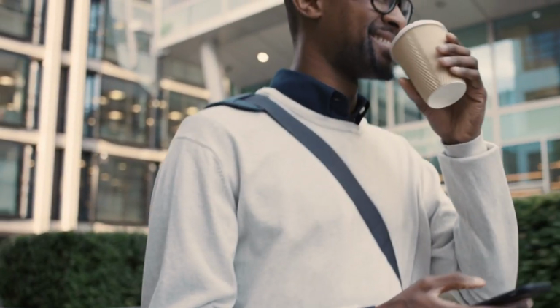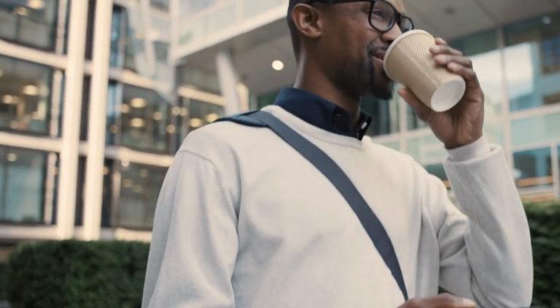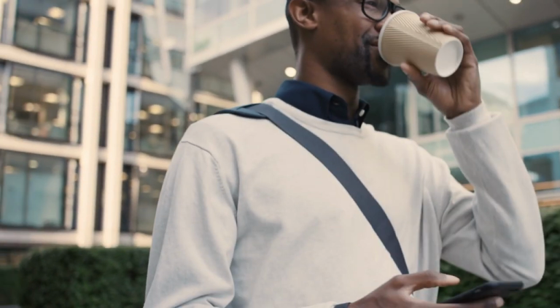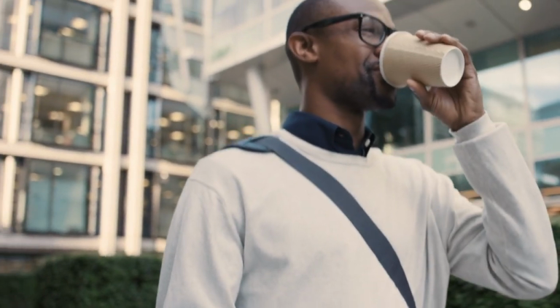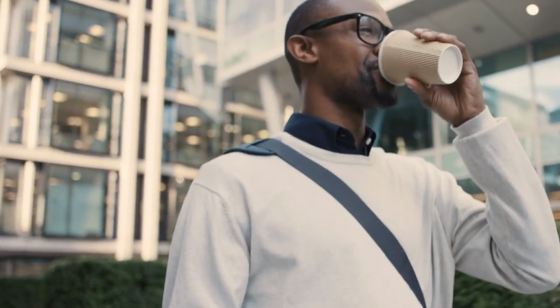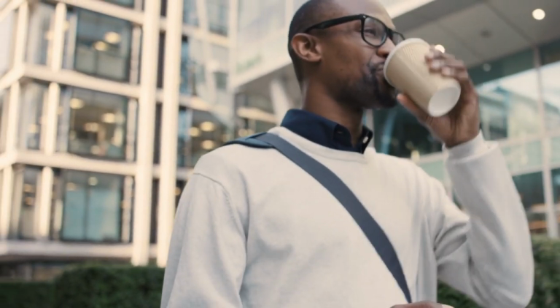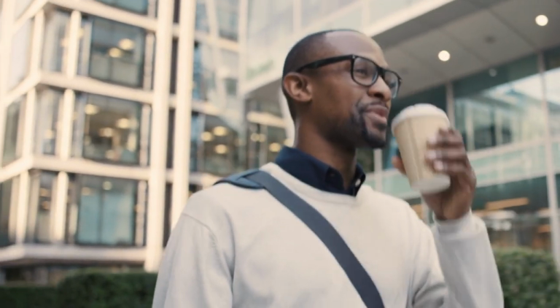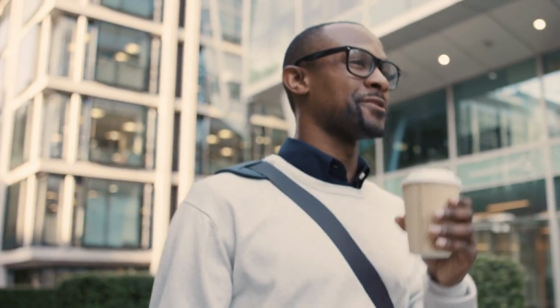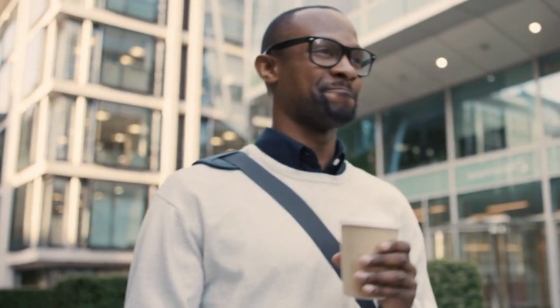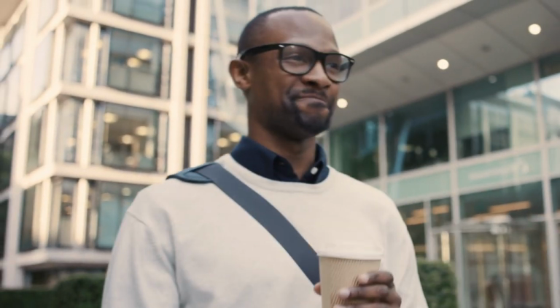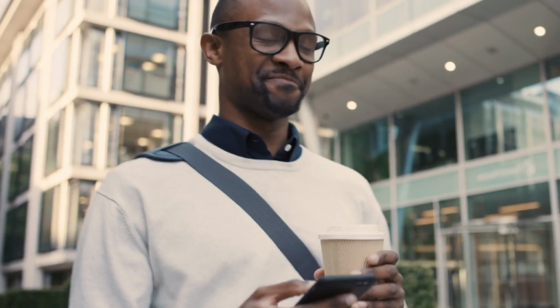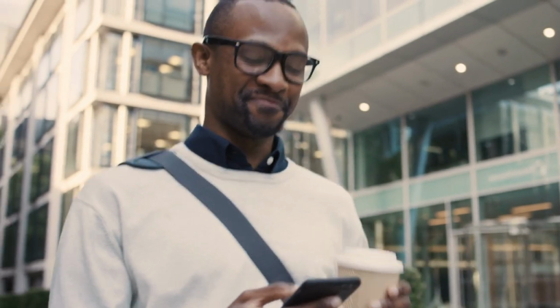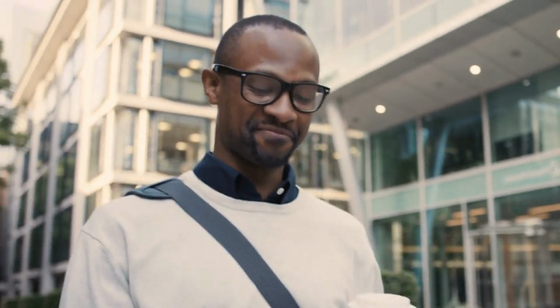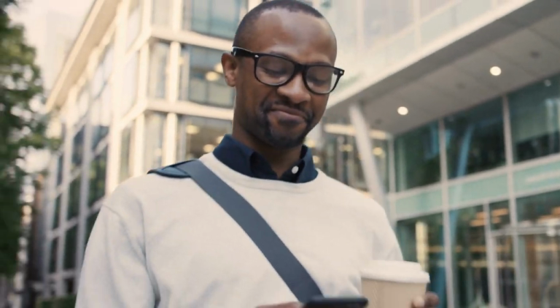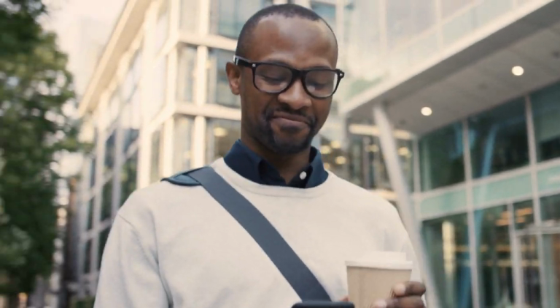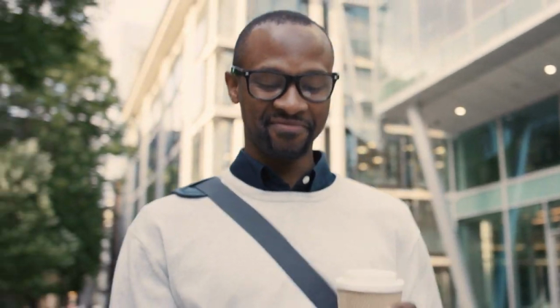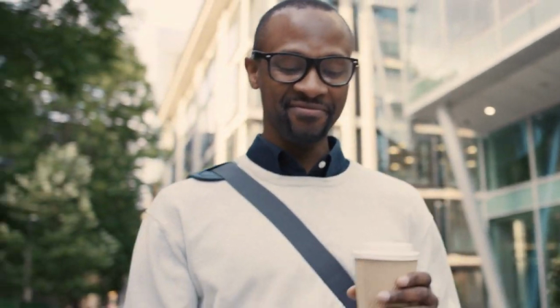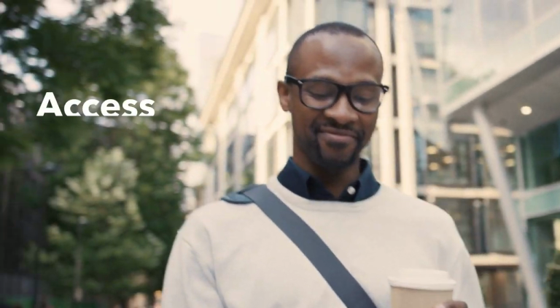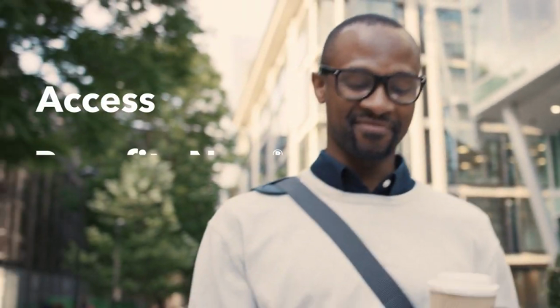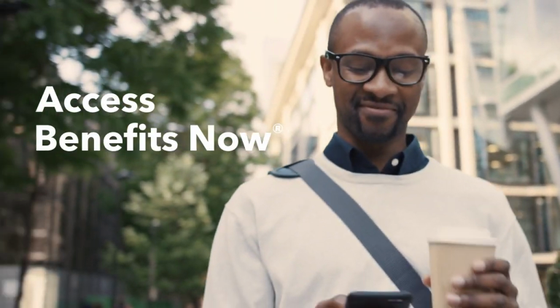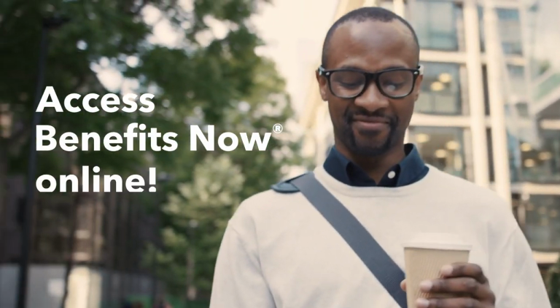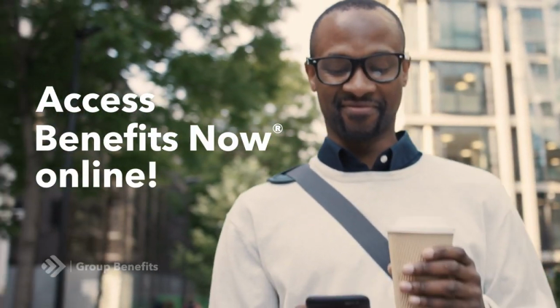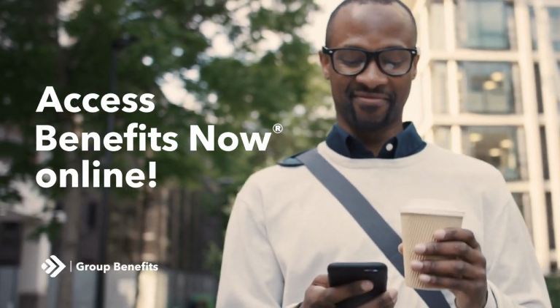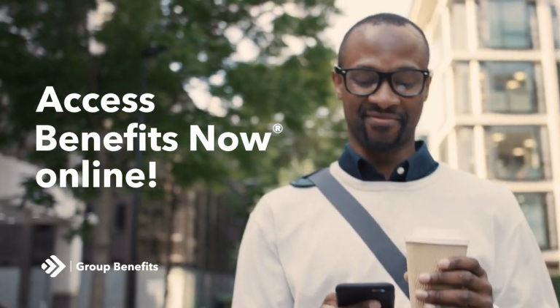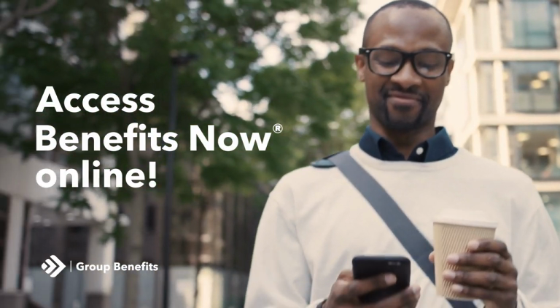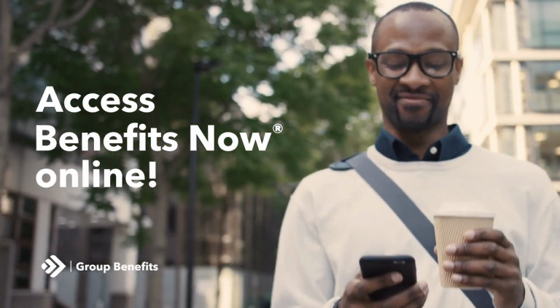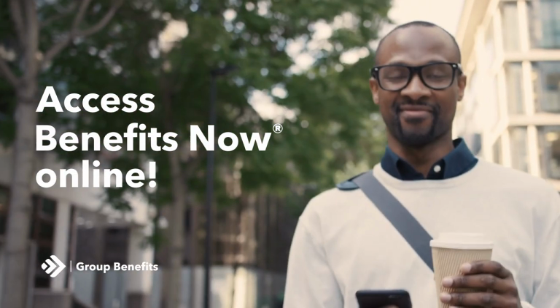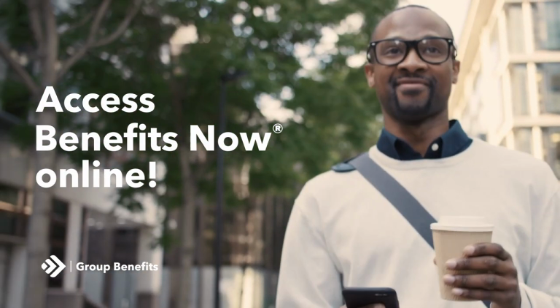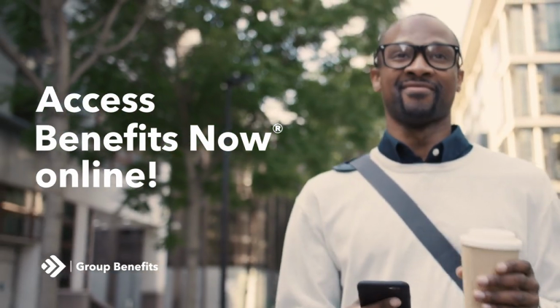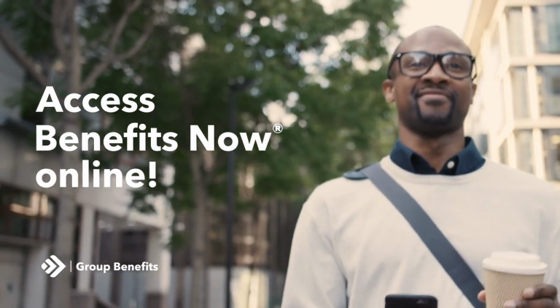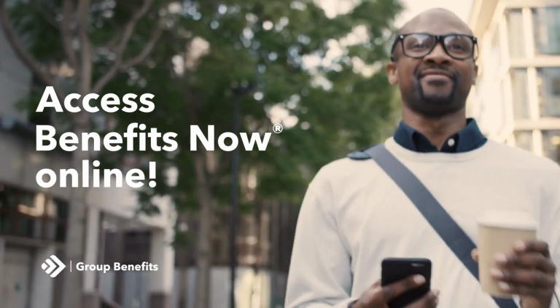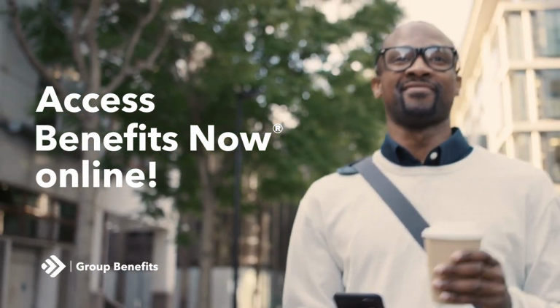Get started today. Check out Cooperators Benefits Now on our mobile app or online for faster, easier claims.